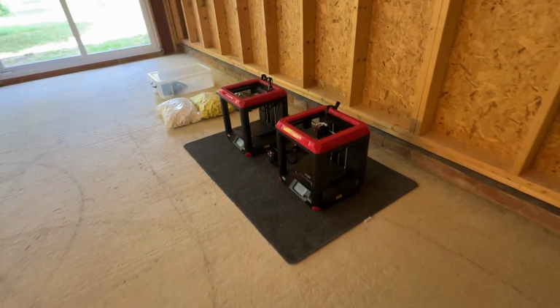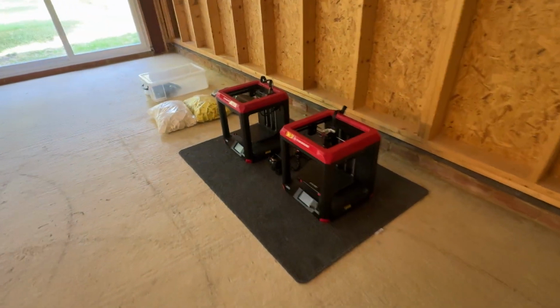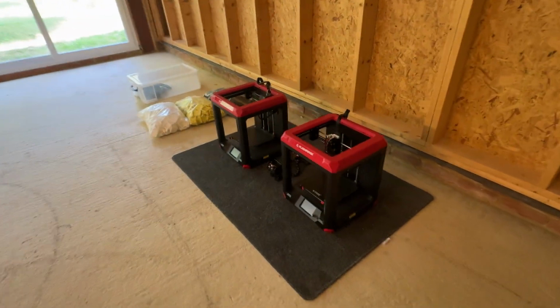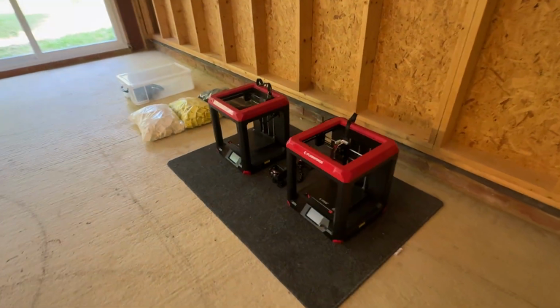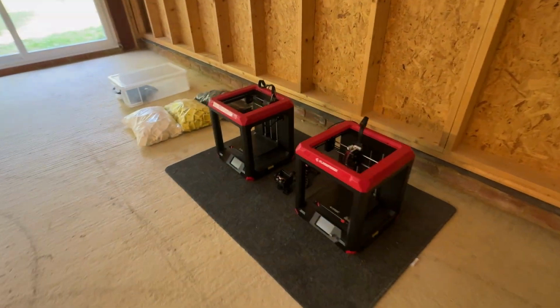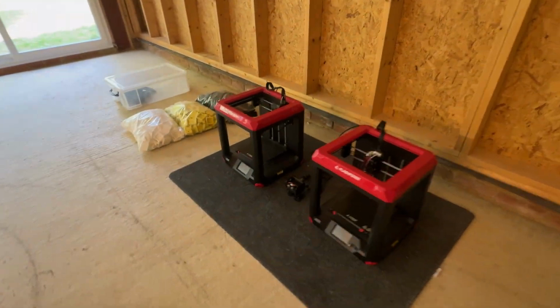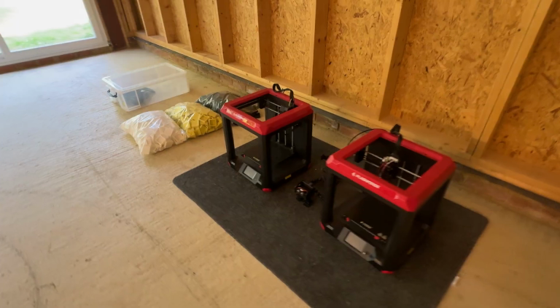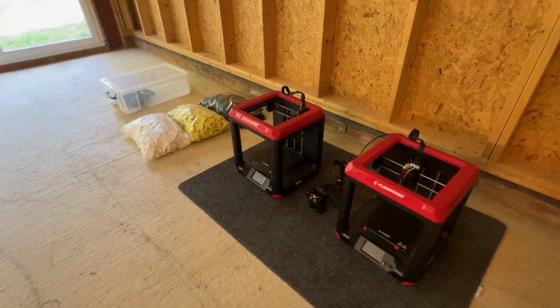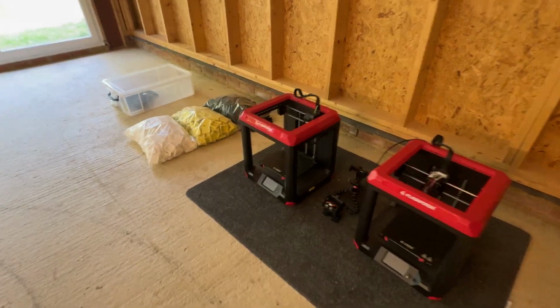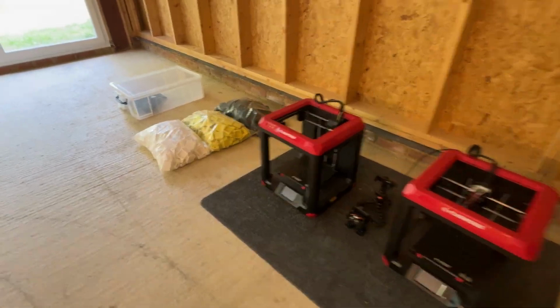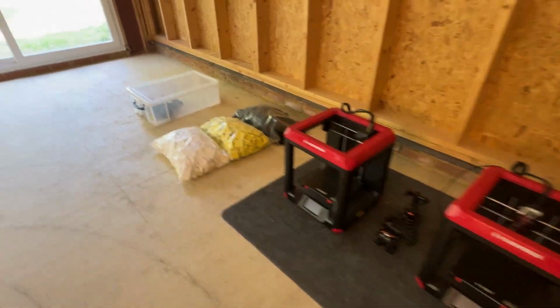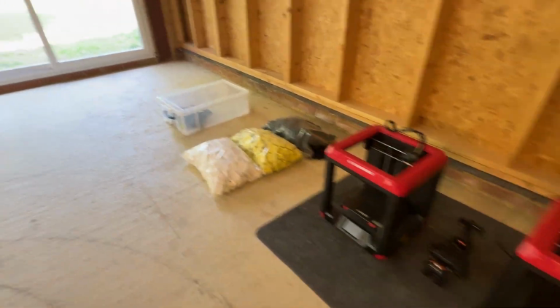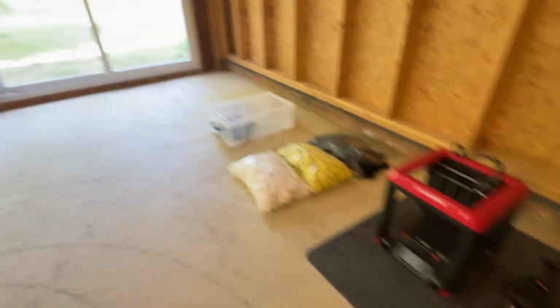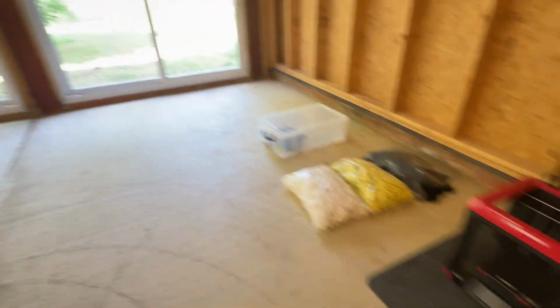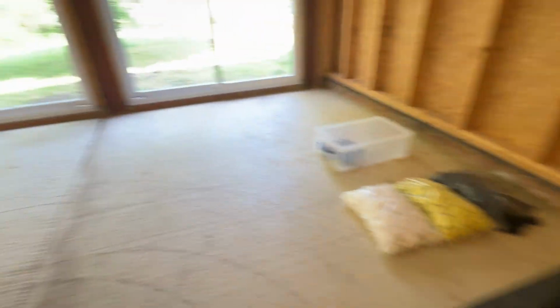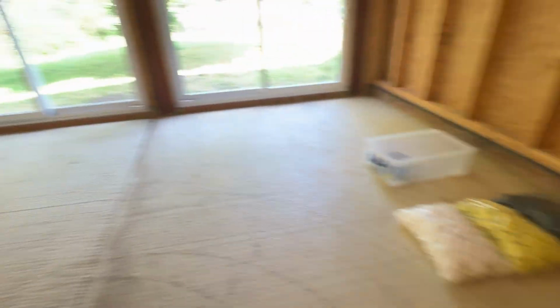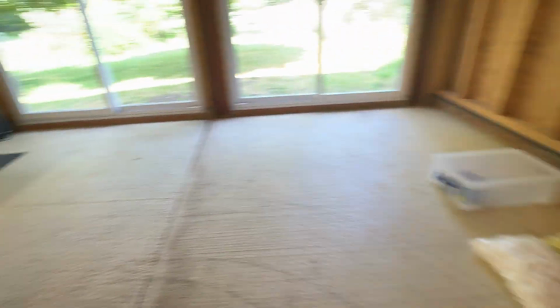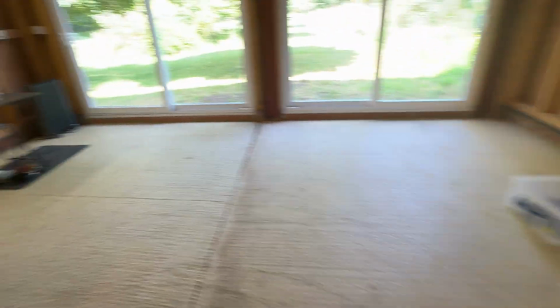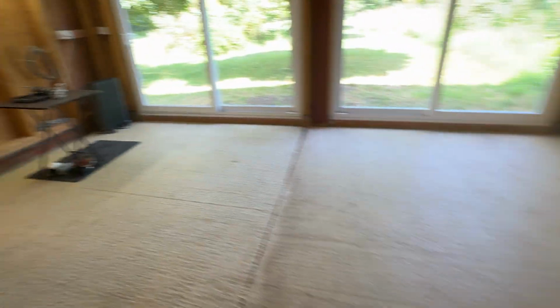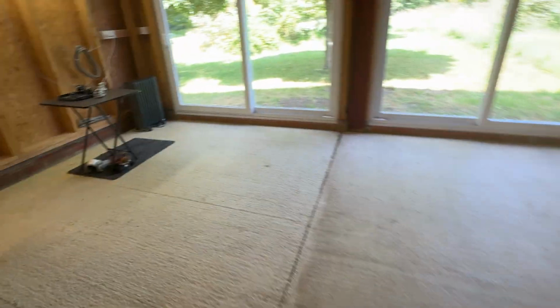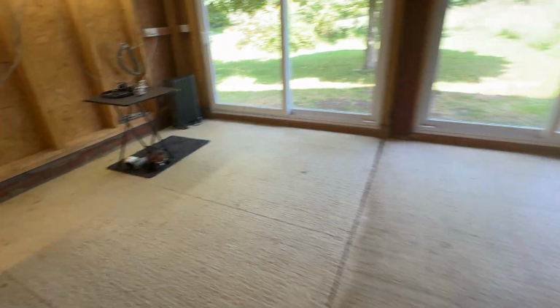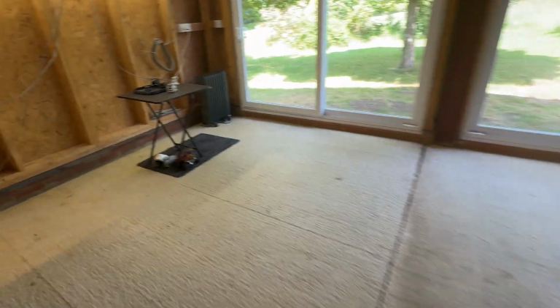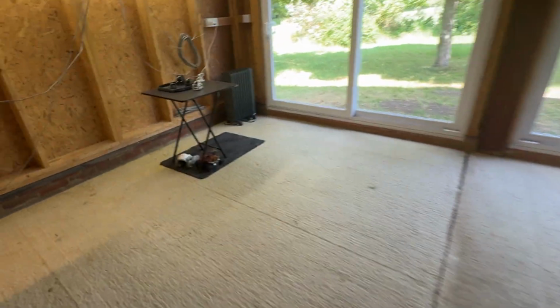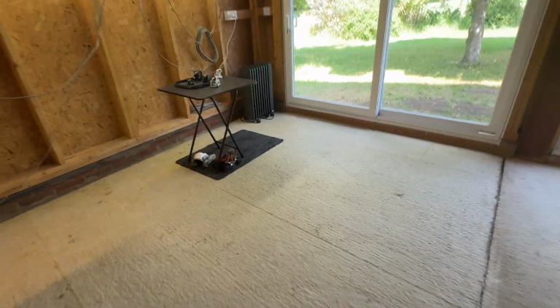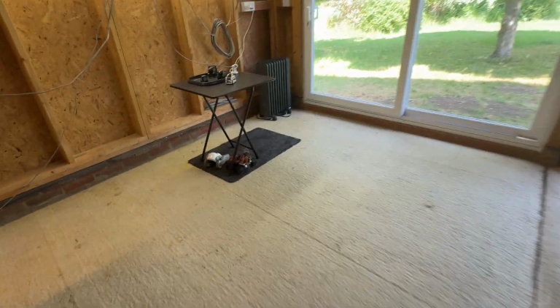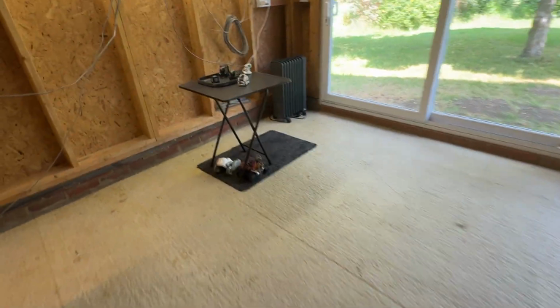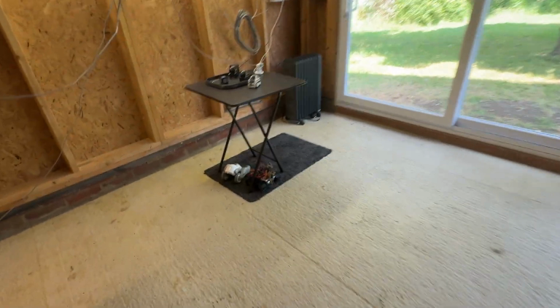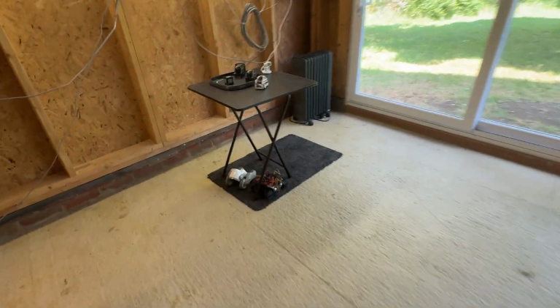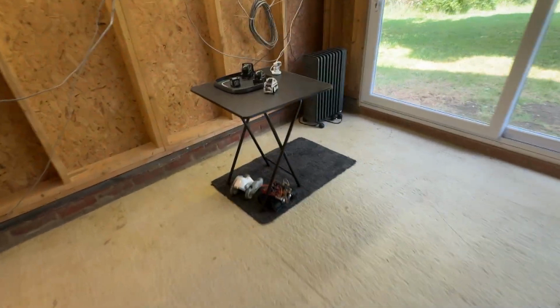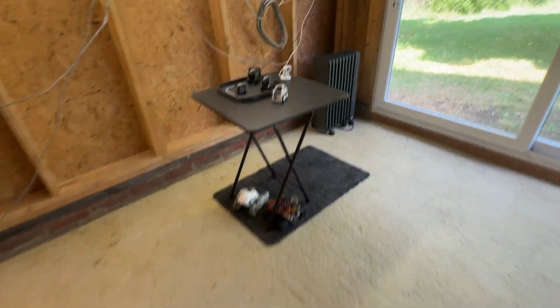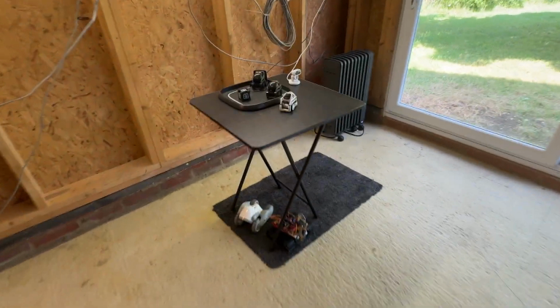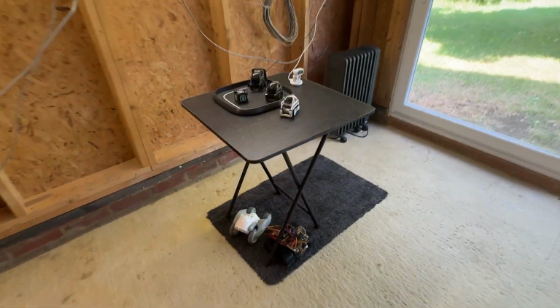There are the 3D printers over here. We've got a few small robots.